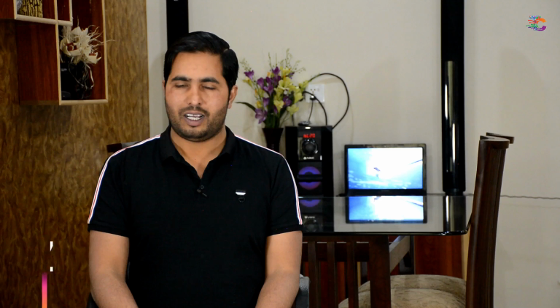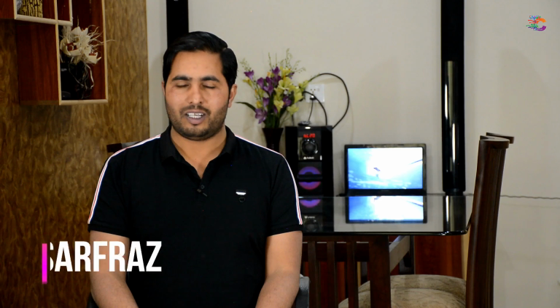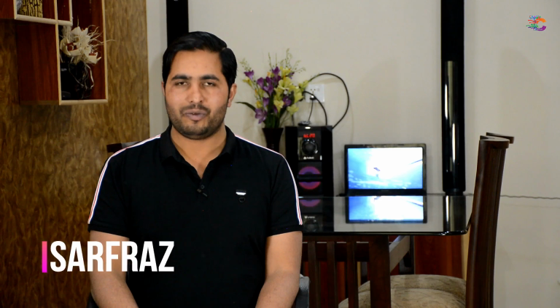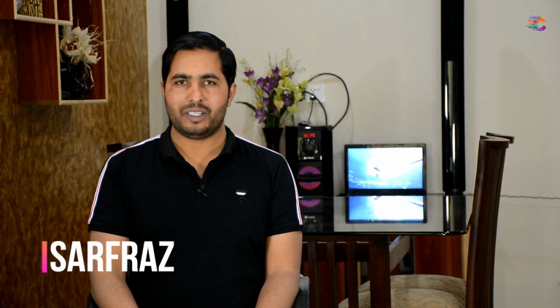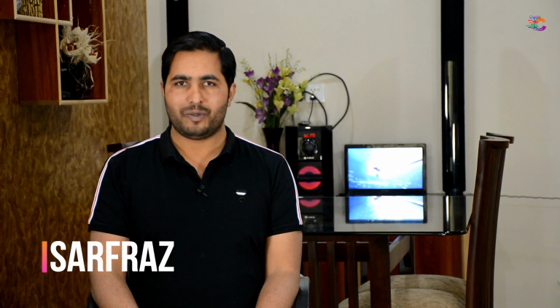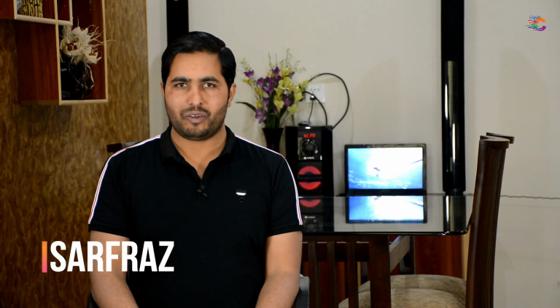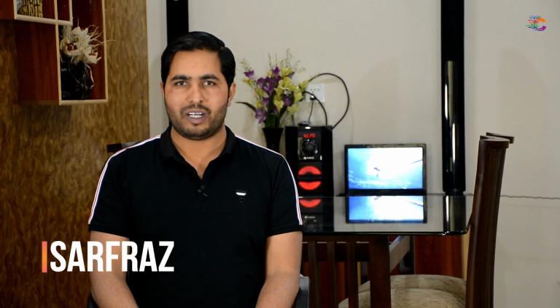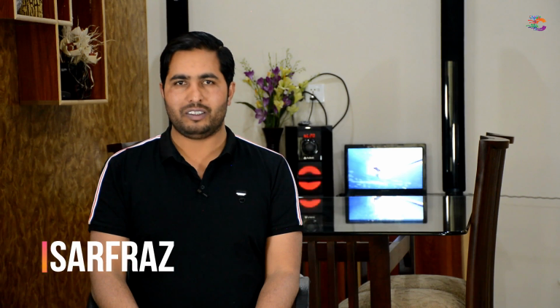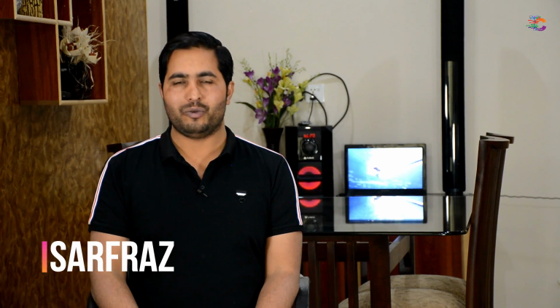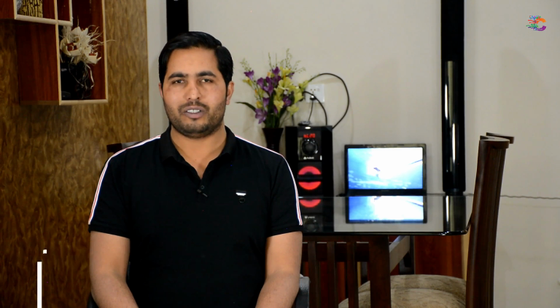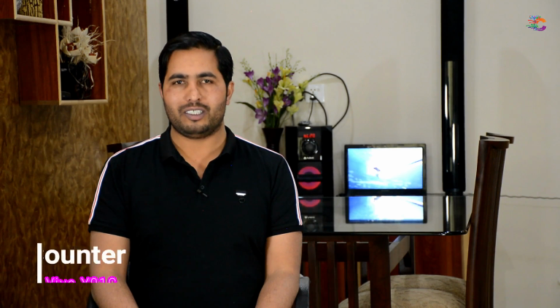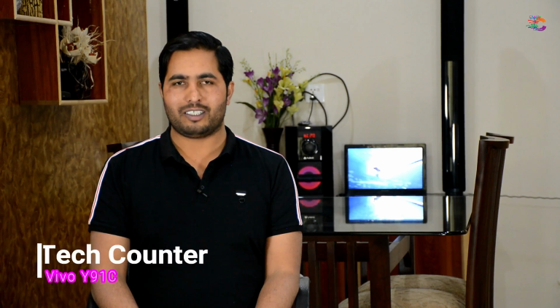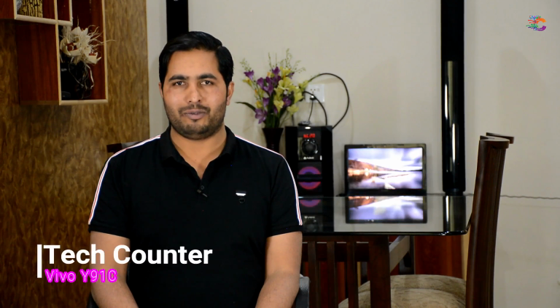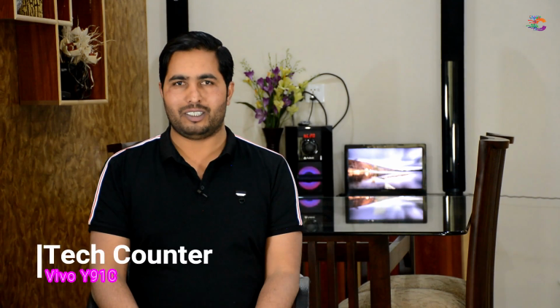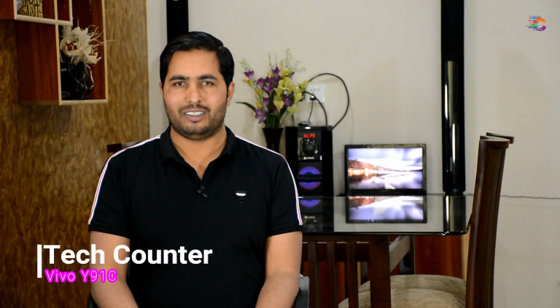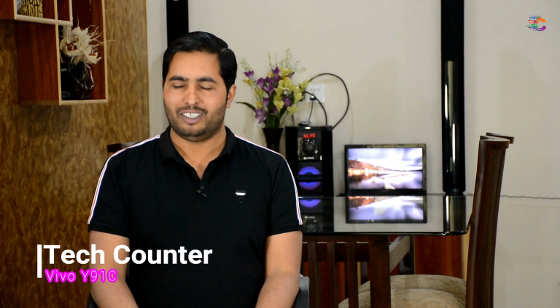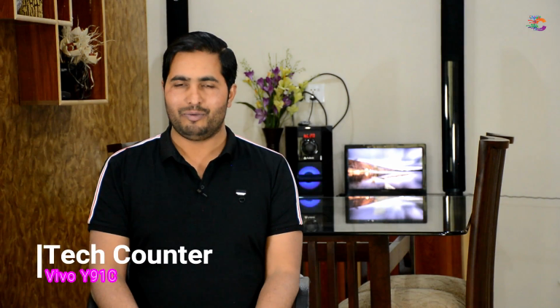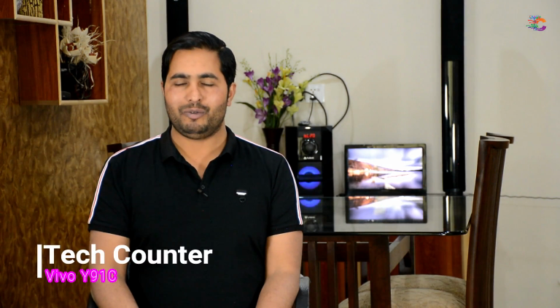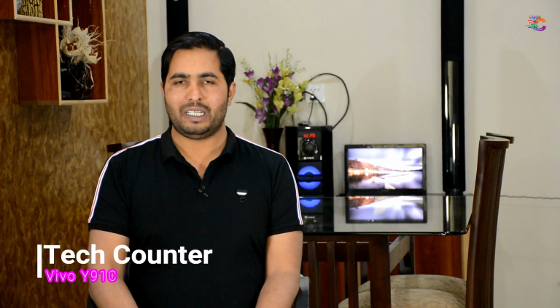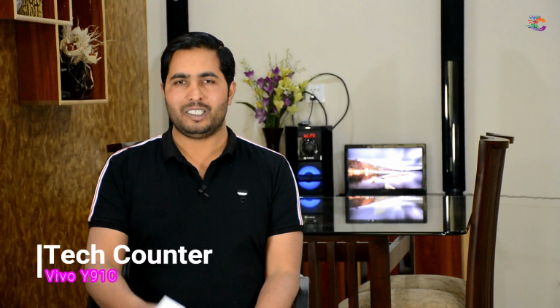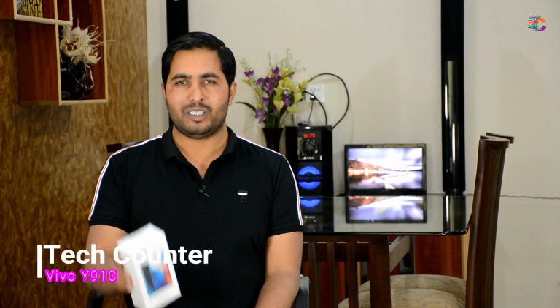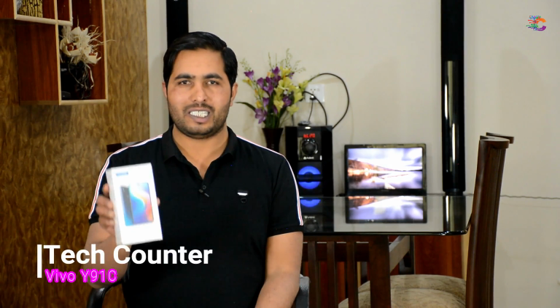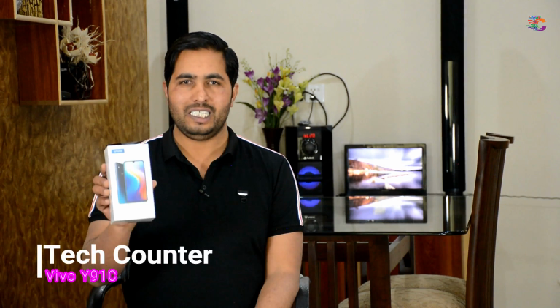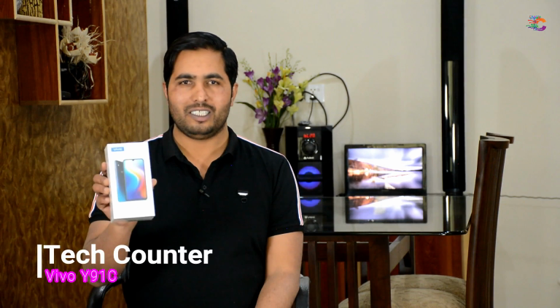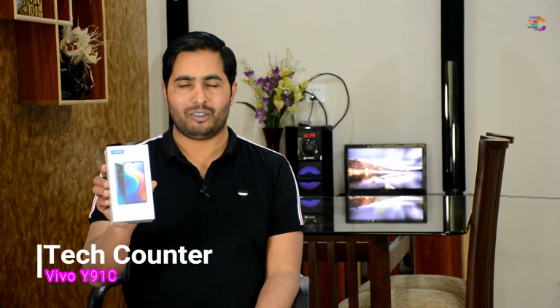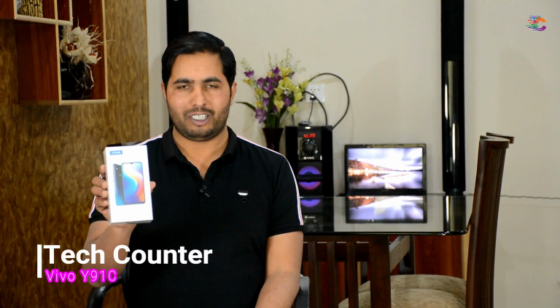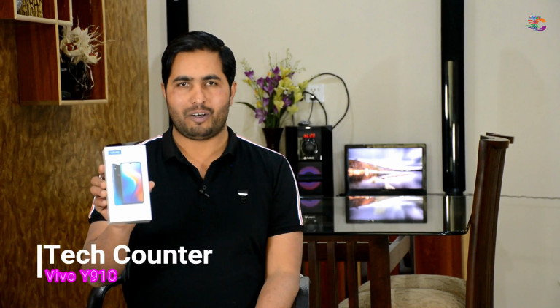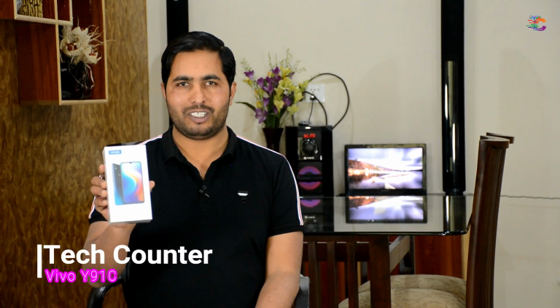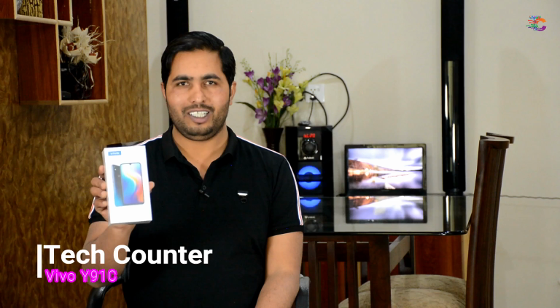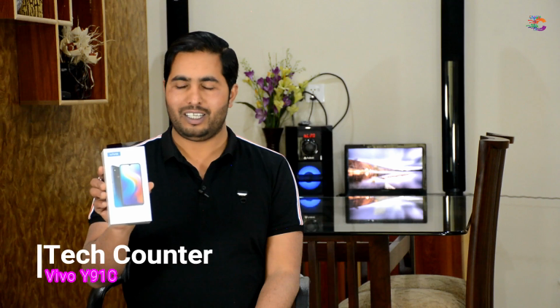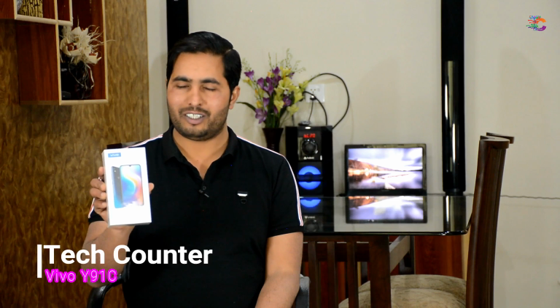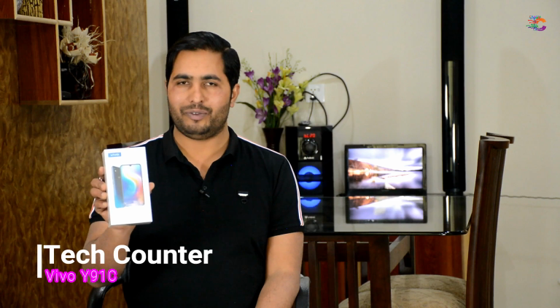Assalamu Alaikum friends, Bevatar Faraj here and you're watching Tech Counter — Vivo Y91C quick unboxing and review.